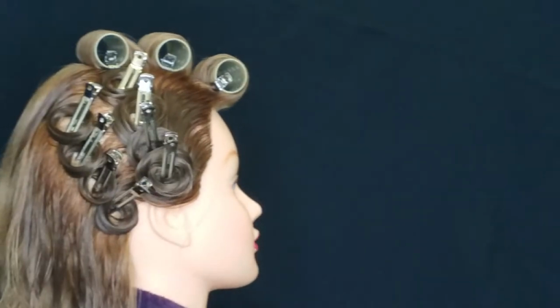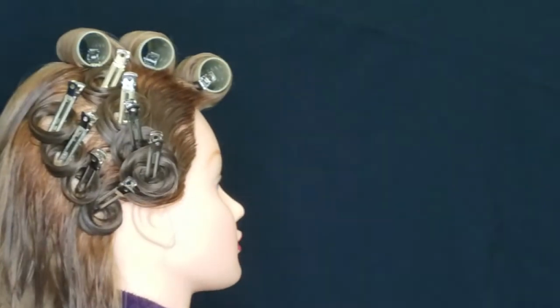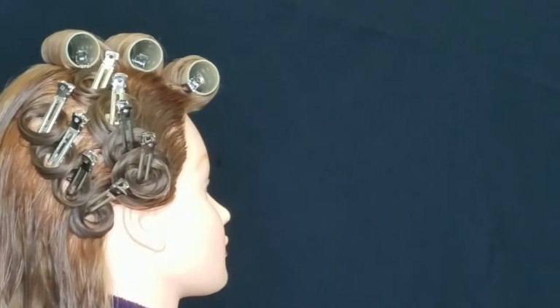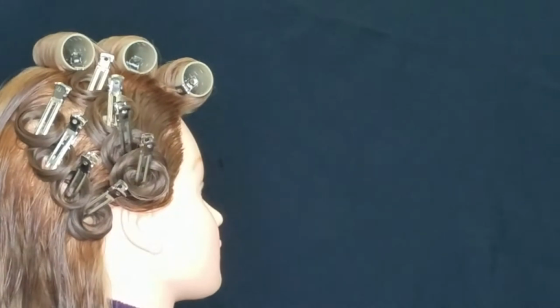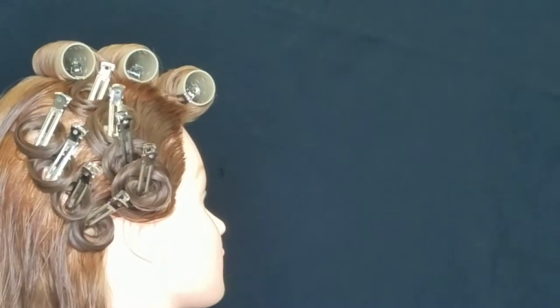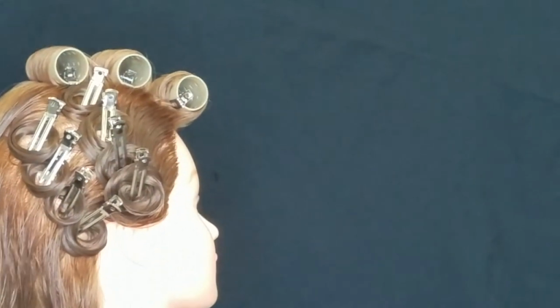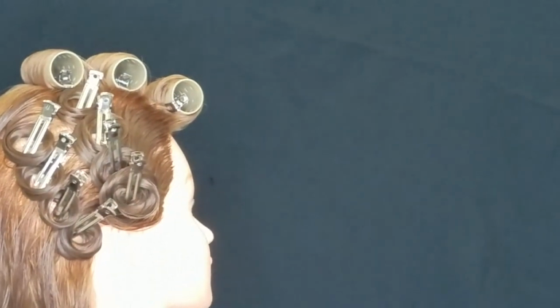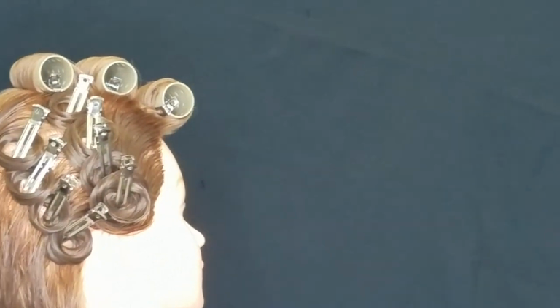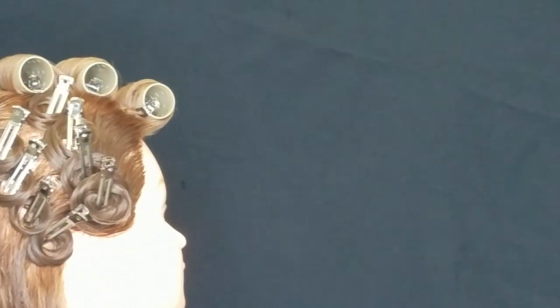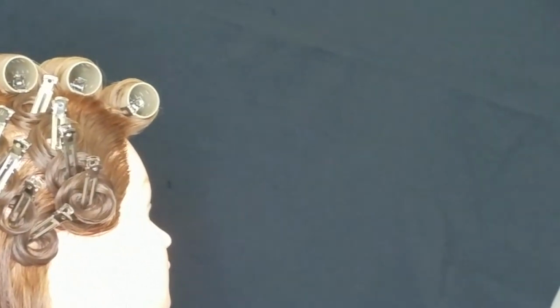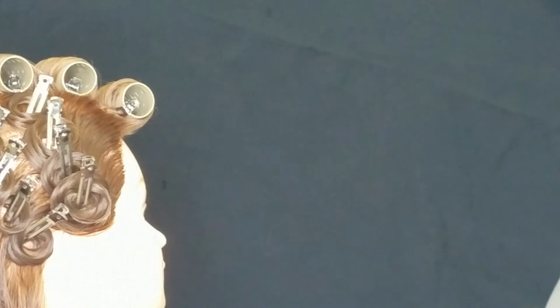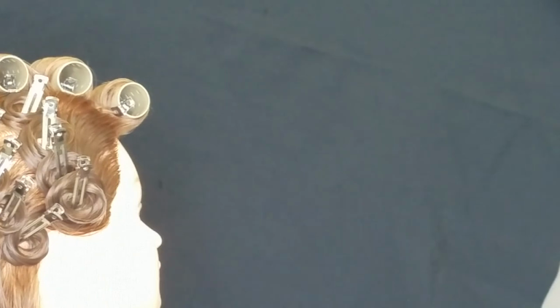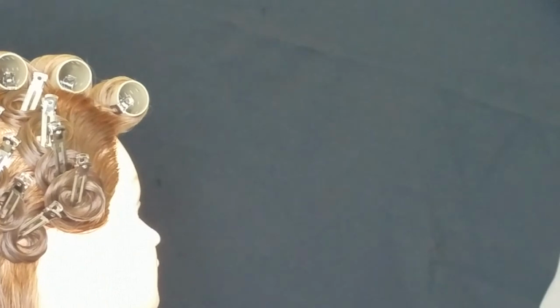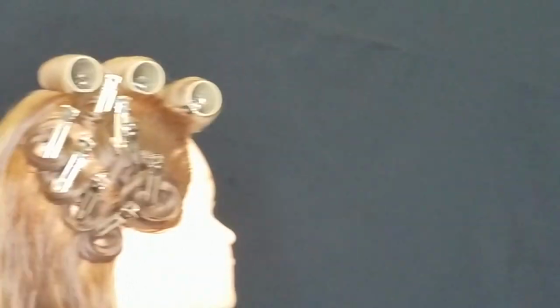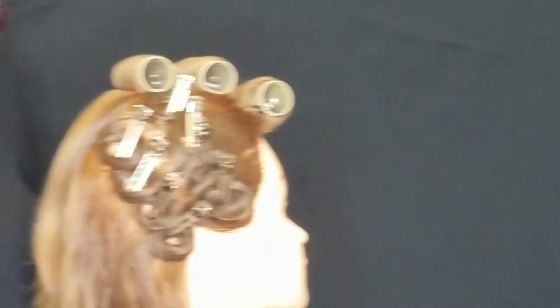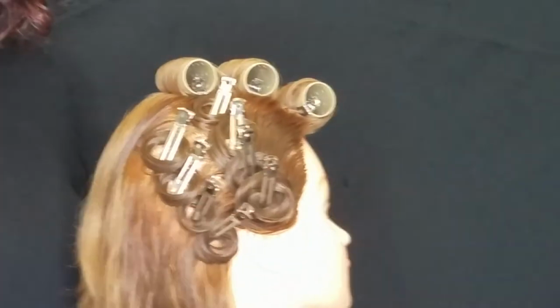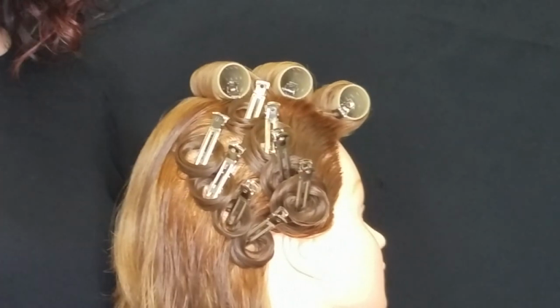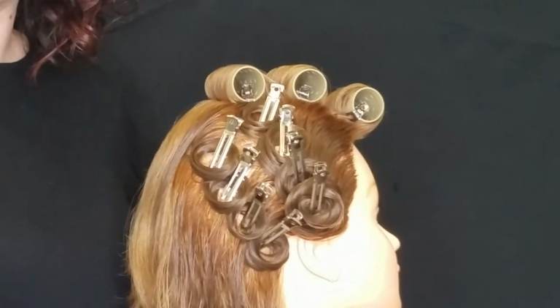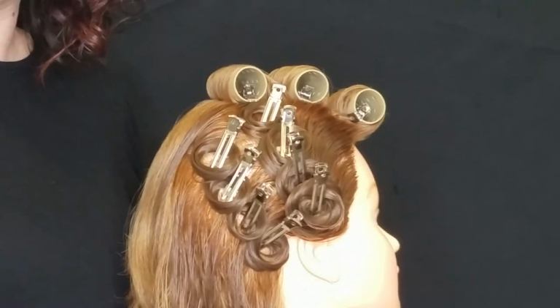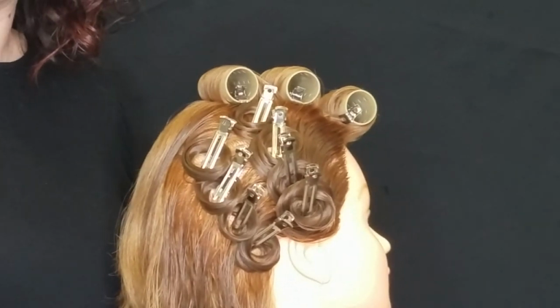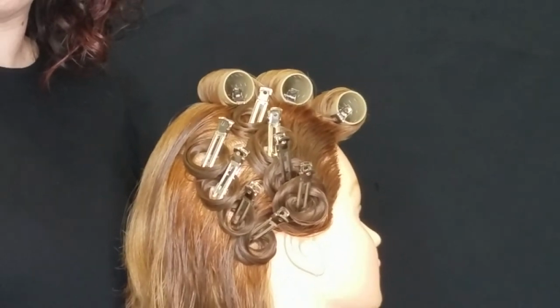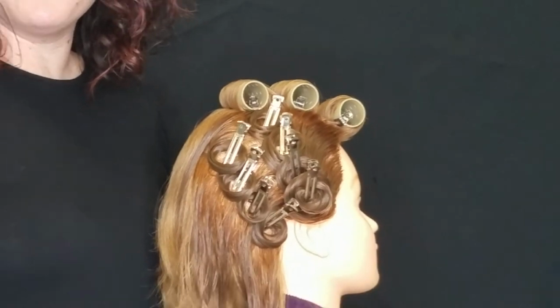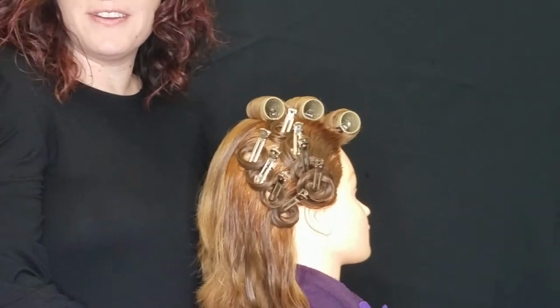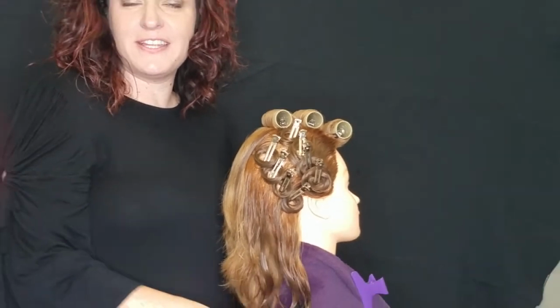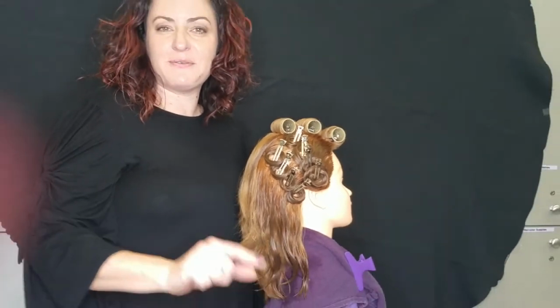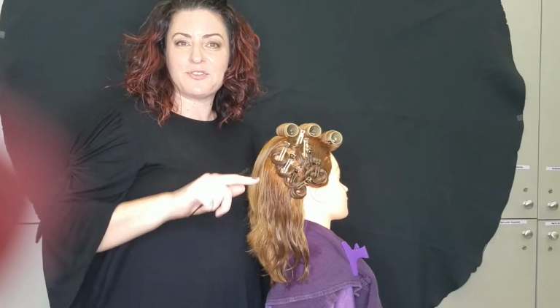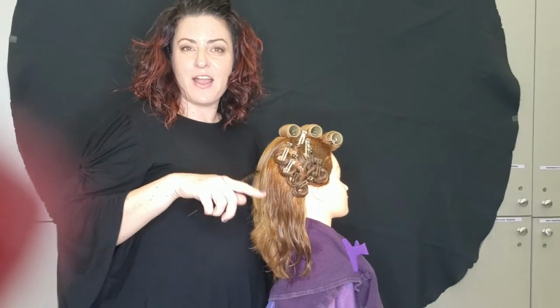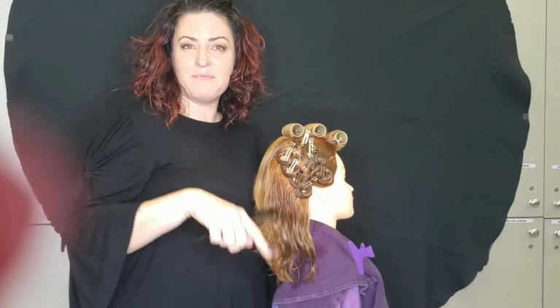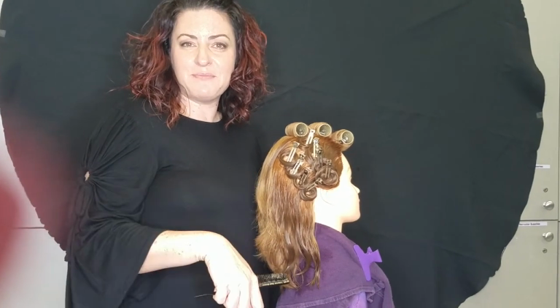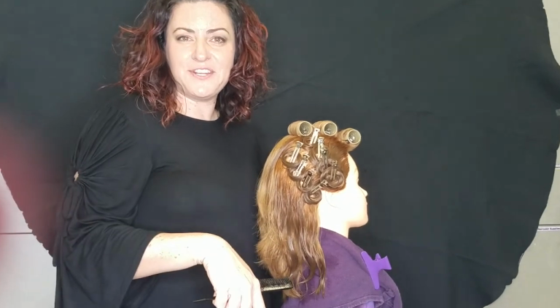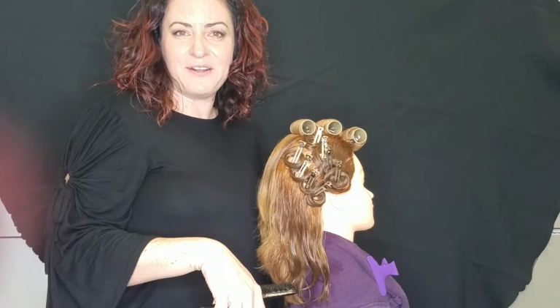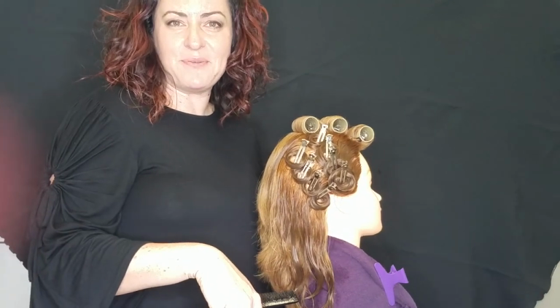There we go with our finished pin curls. Make sure to like my video and subscribe to my channel below.